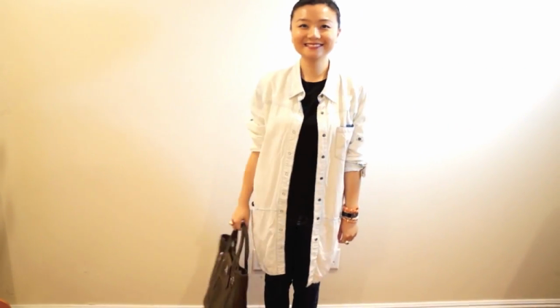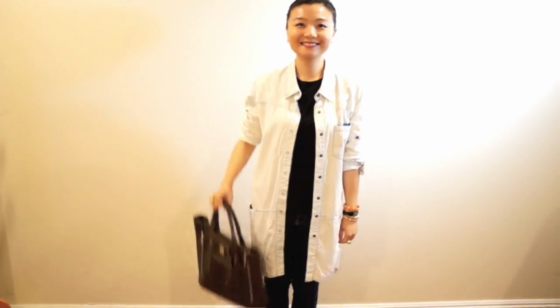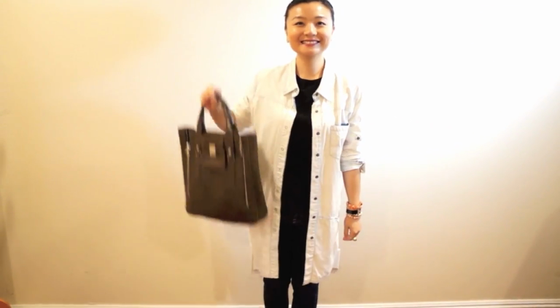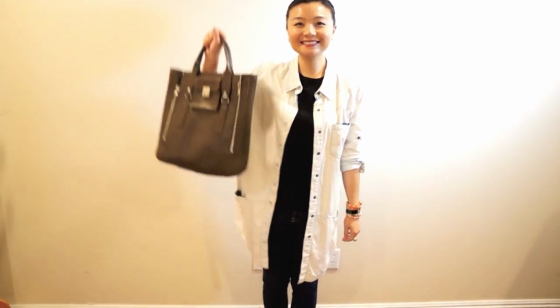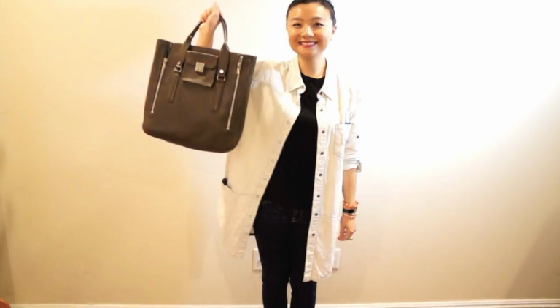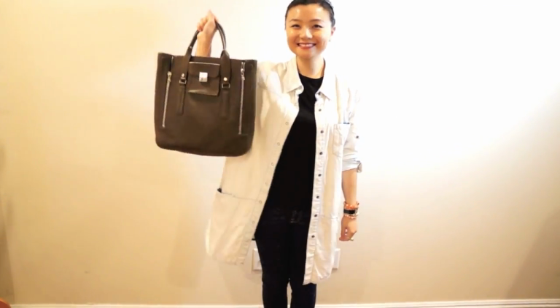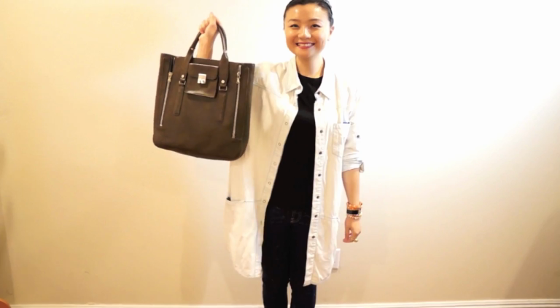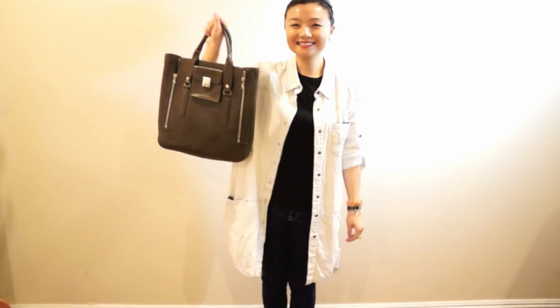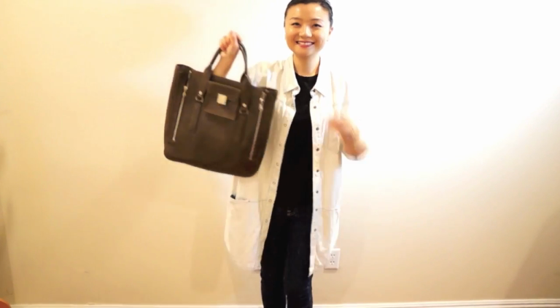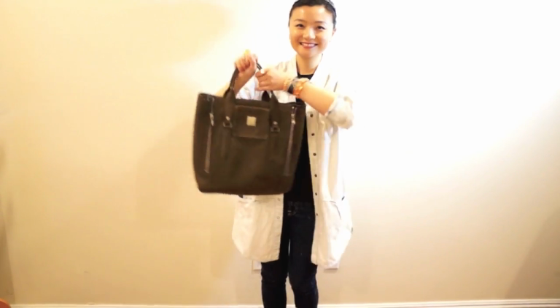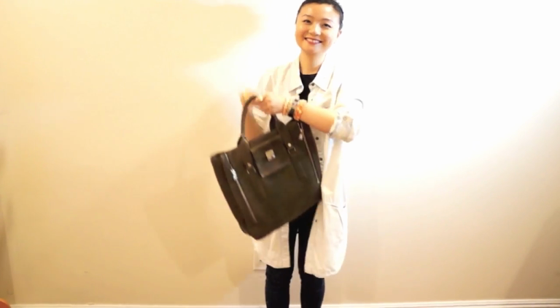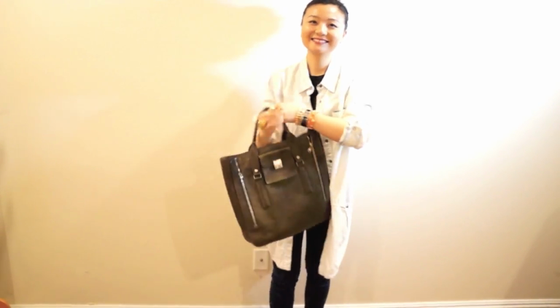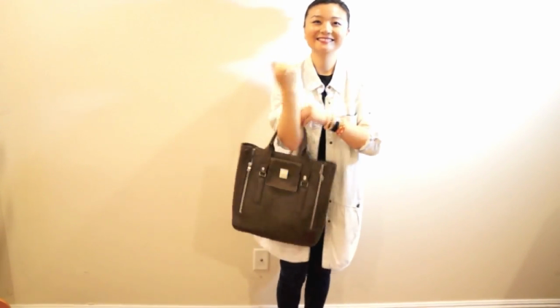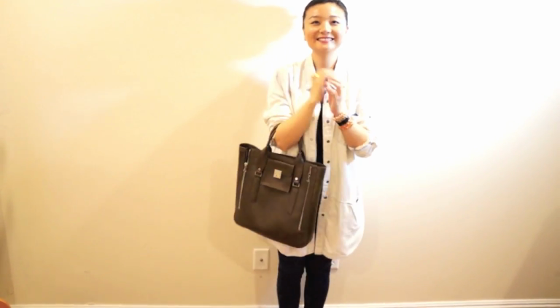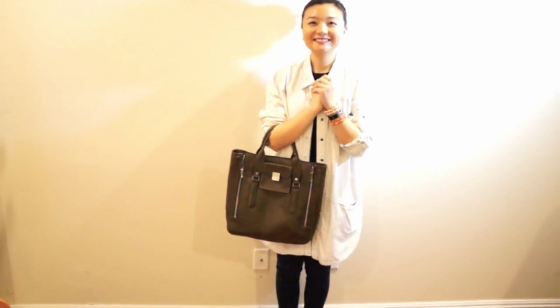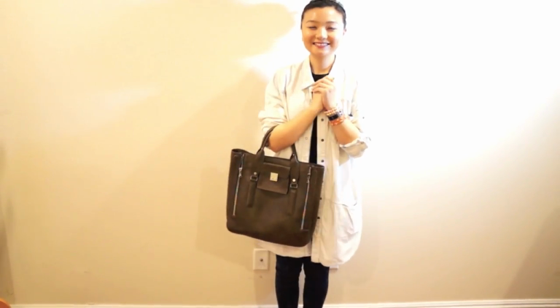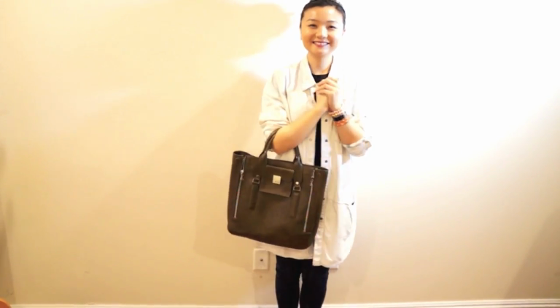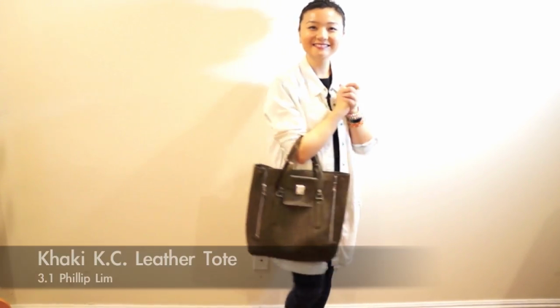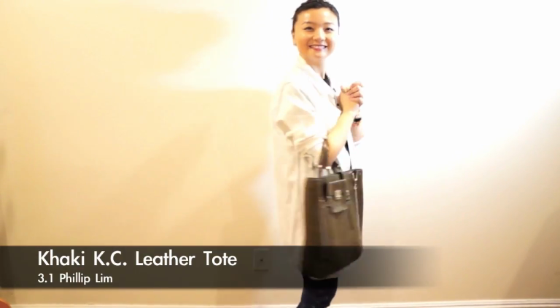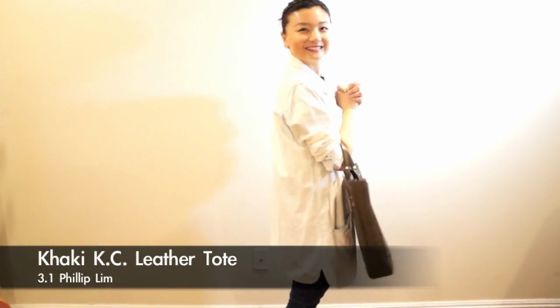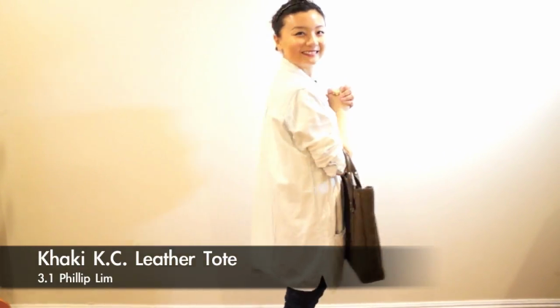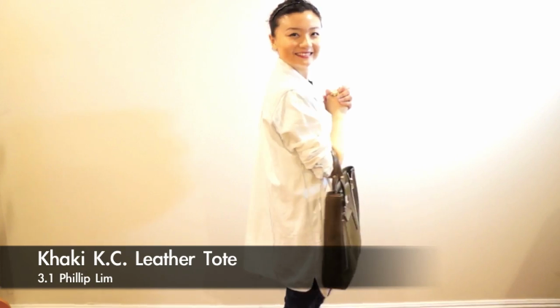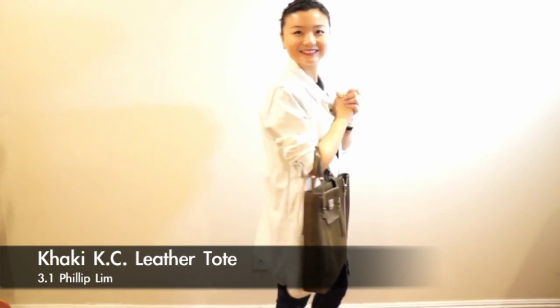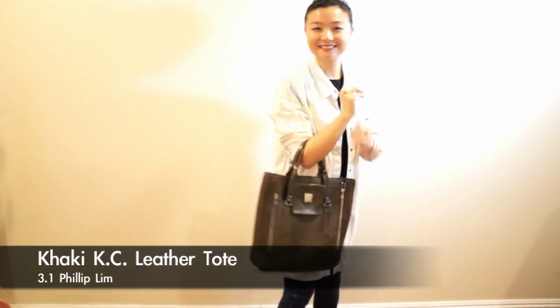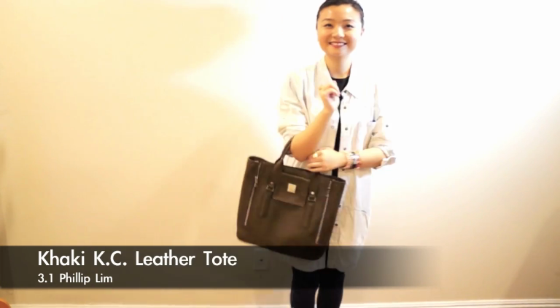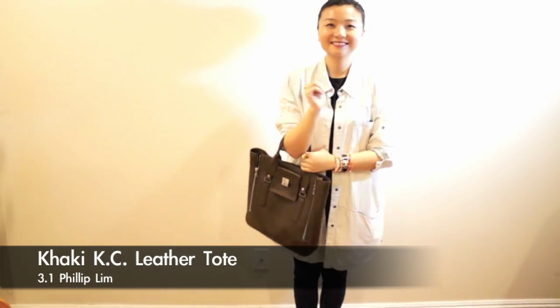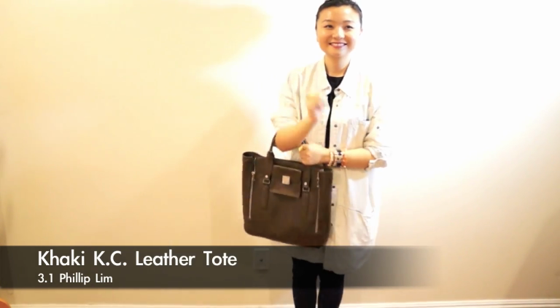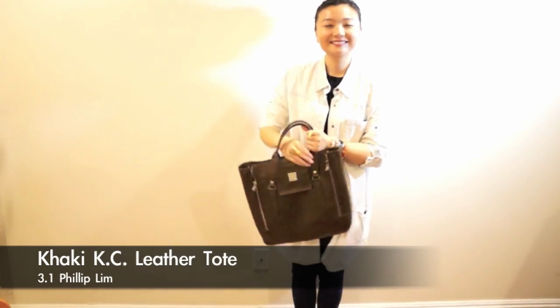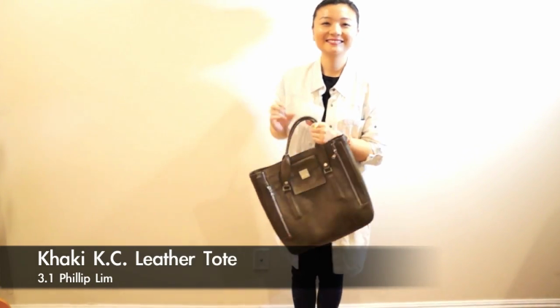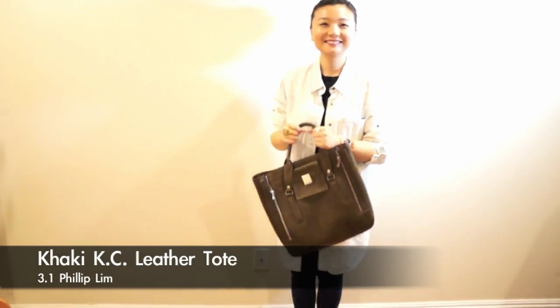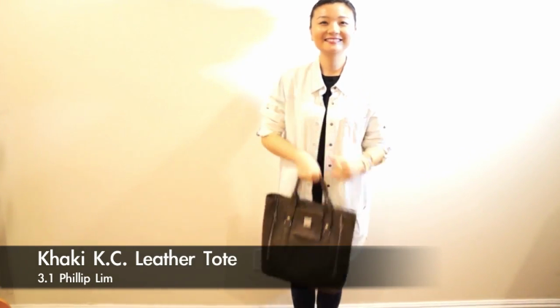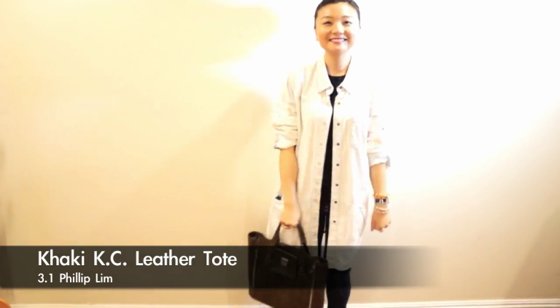Currently for school I'm using this Phillip Lim bag because I think the khaki color matches my school outfits really well.